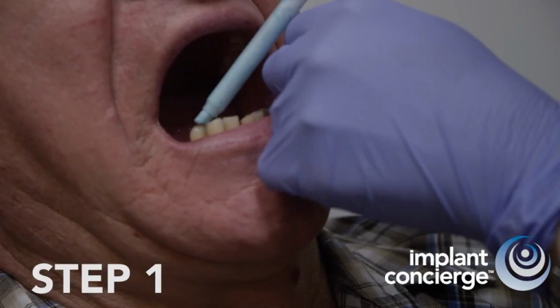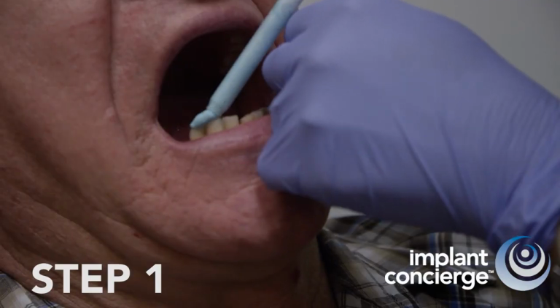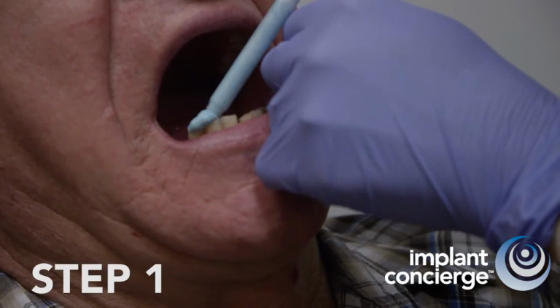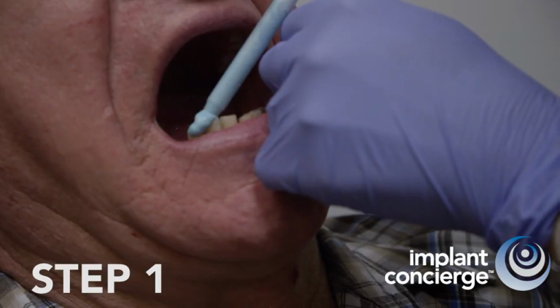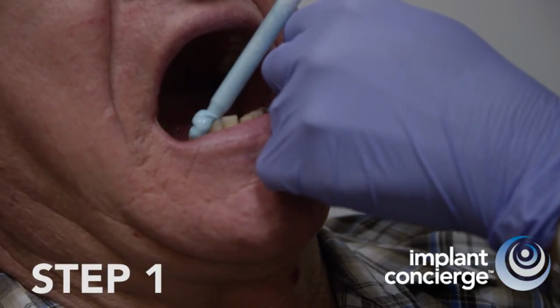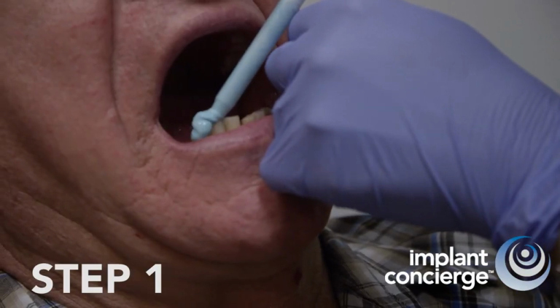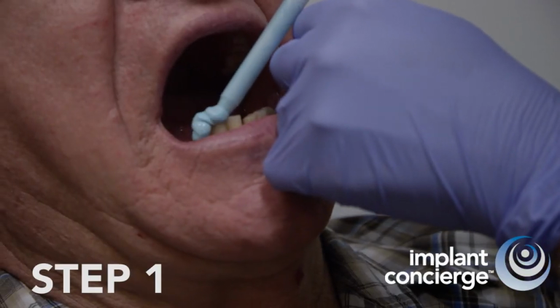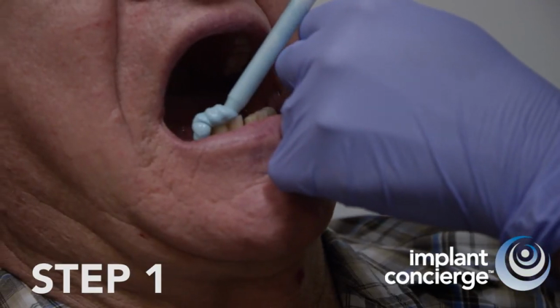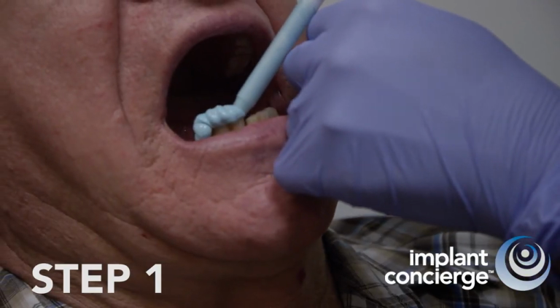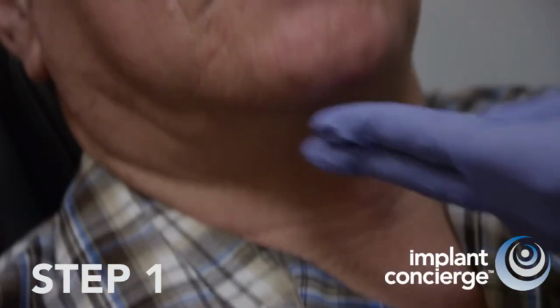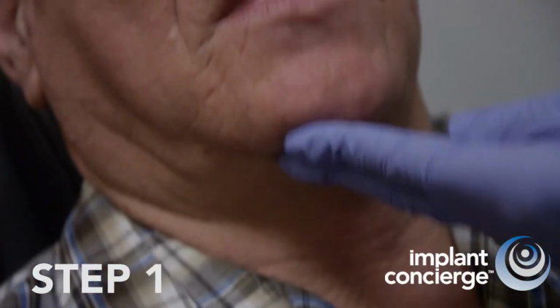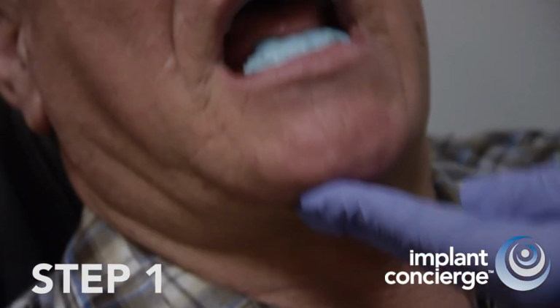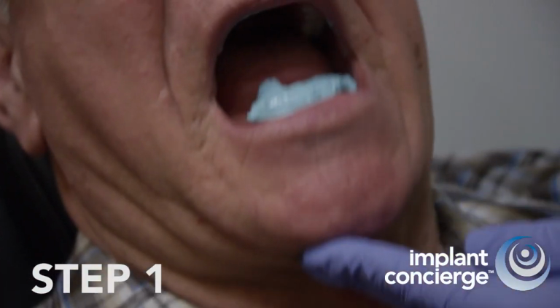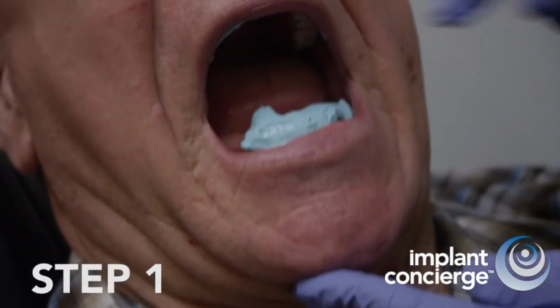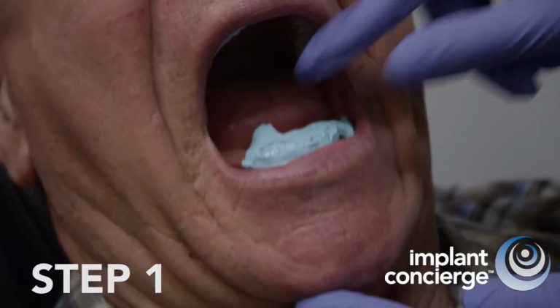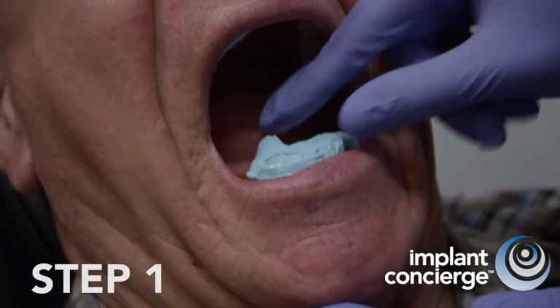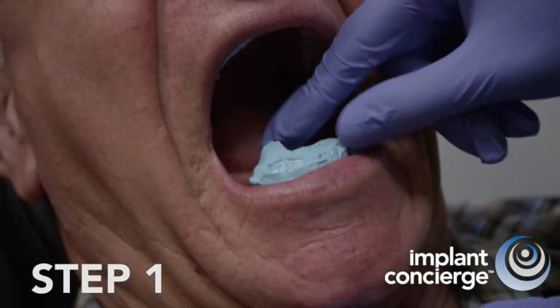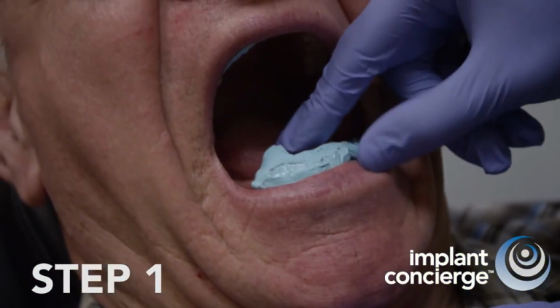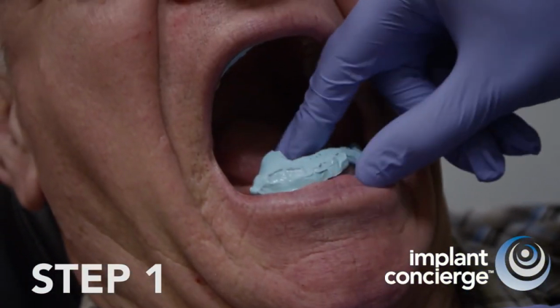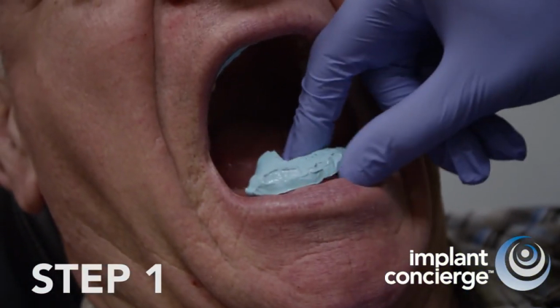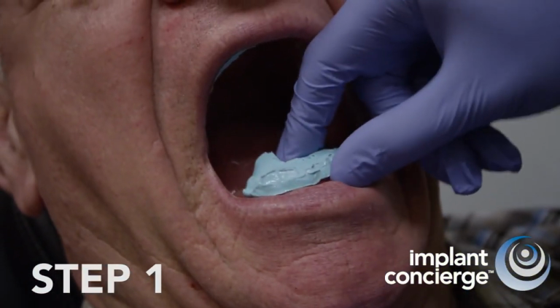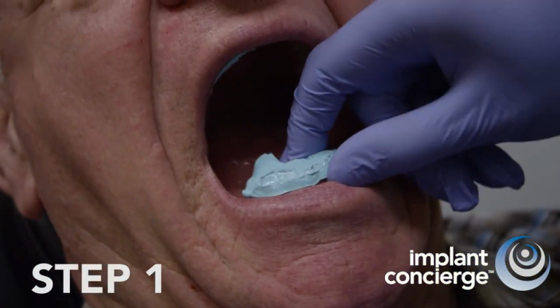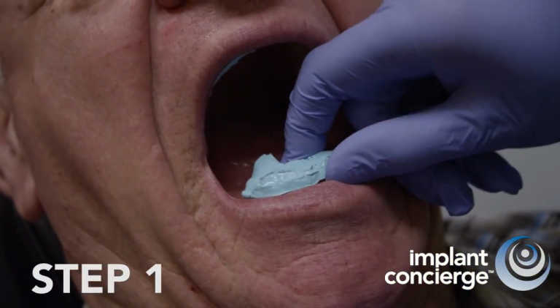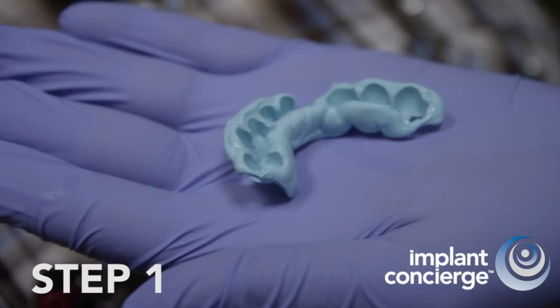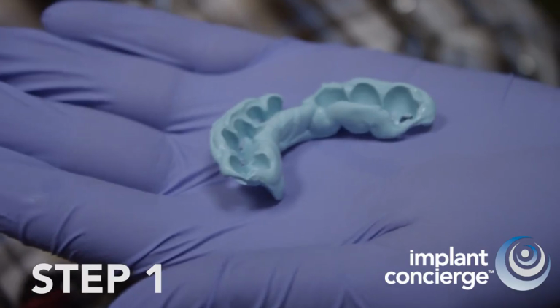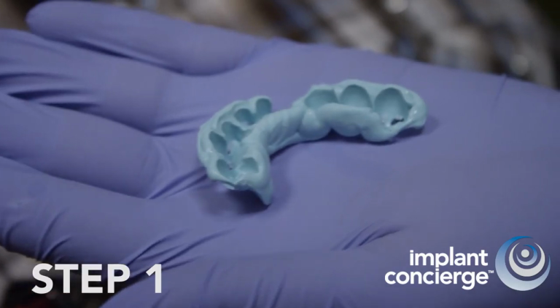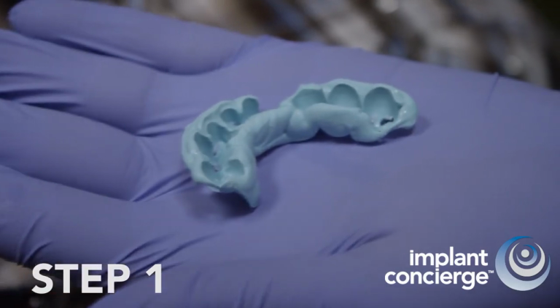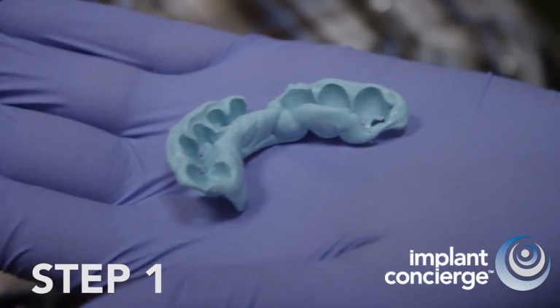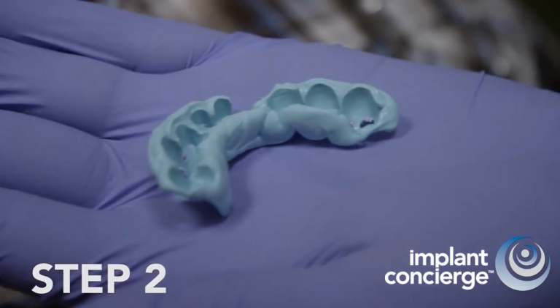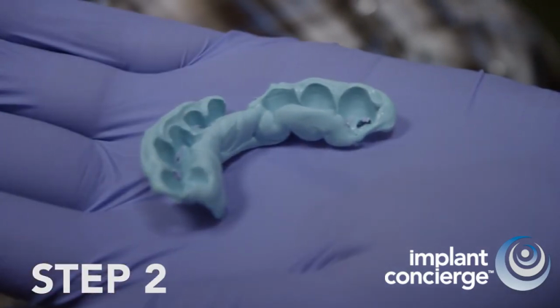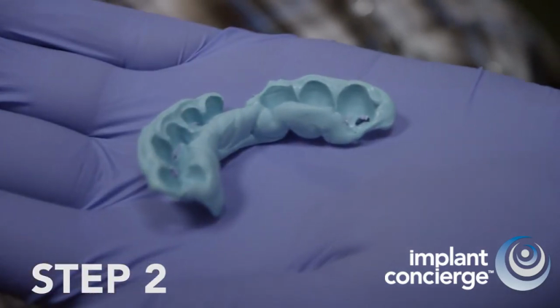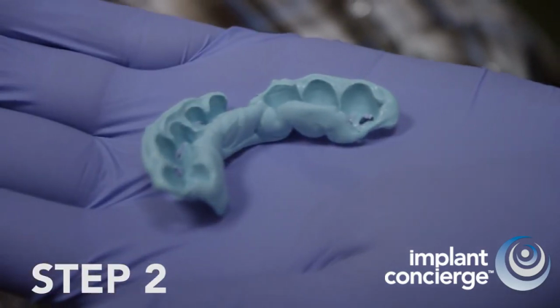First, create a bite registration using blue mousse or similar material. Step 2.